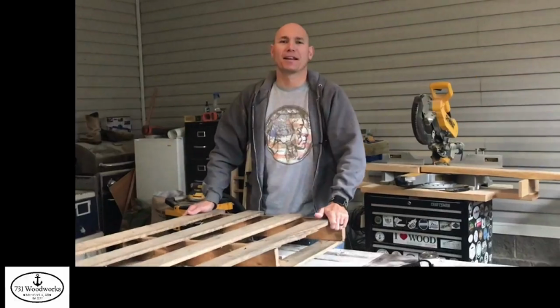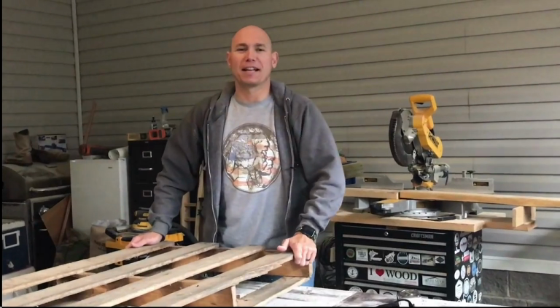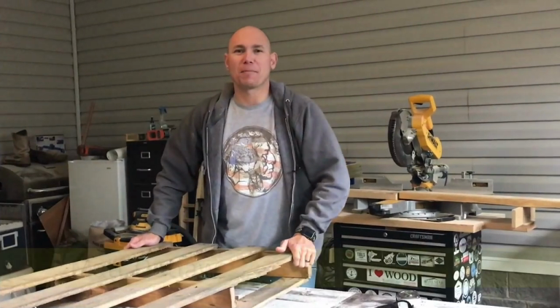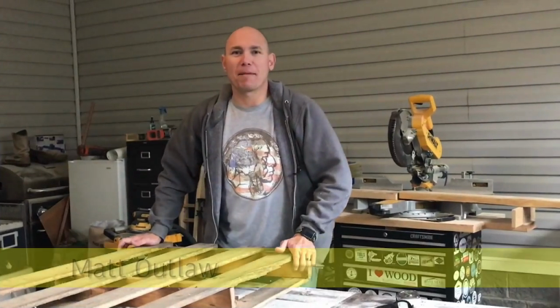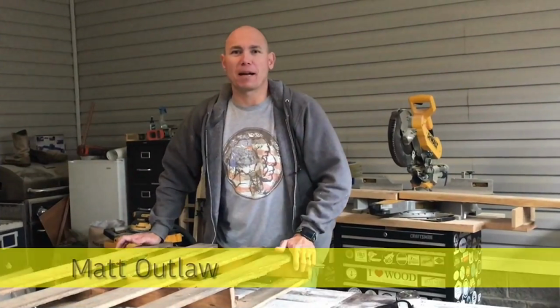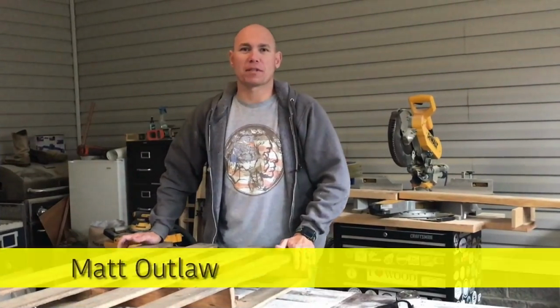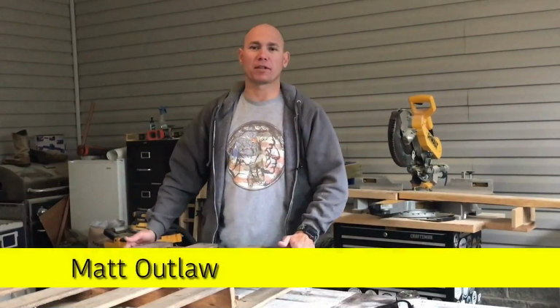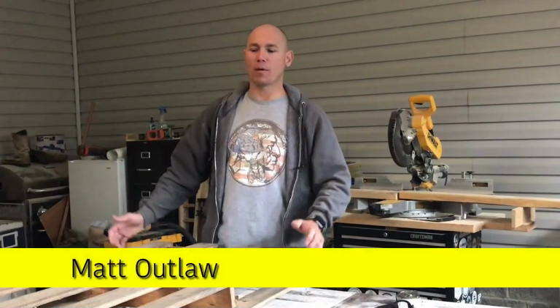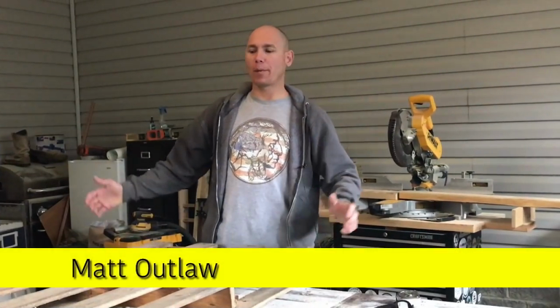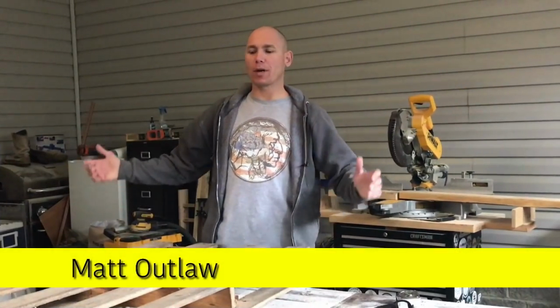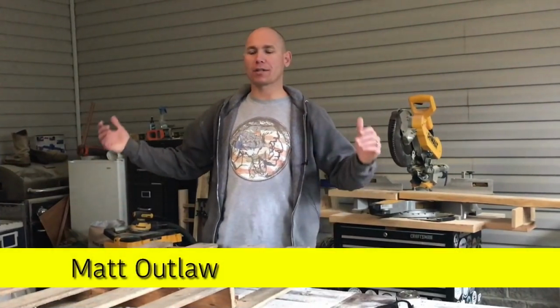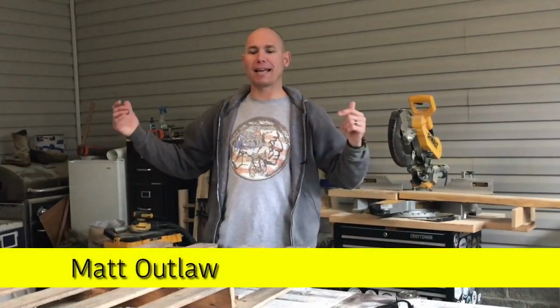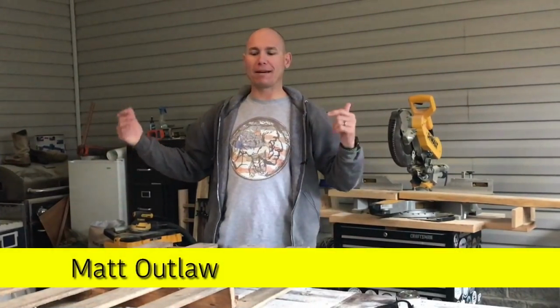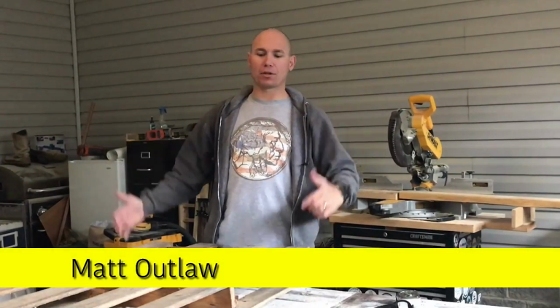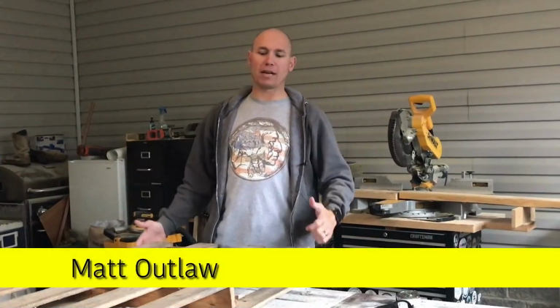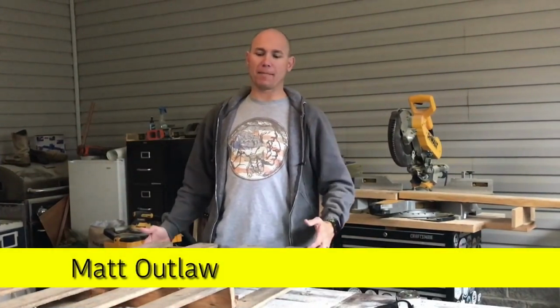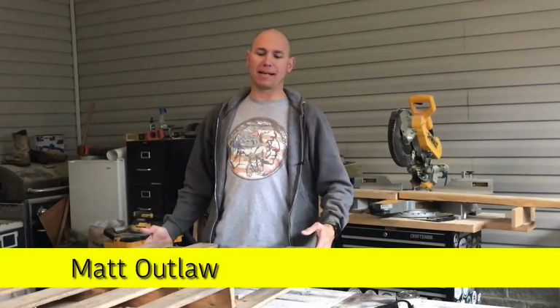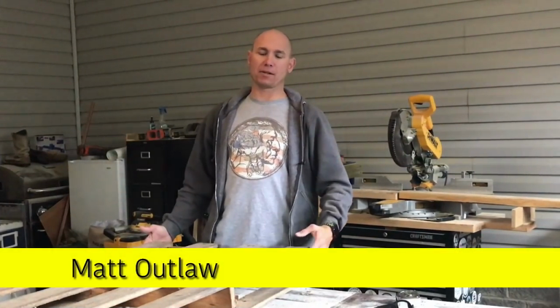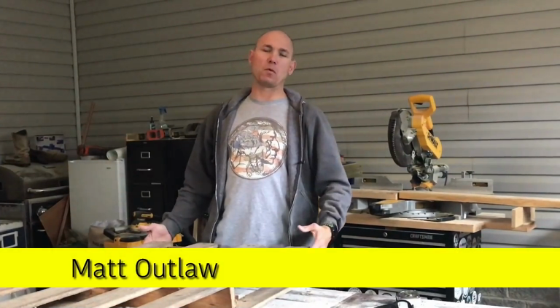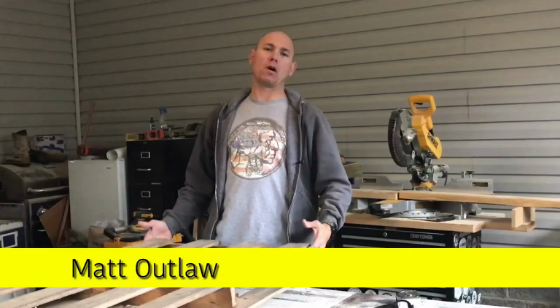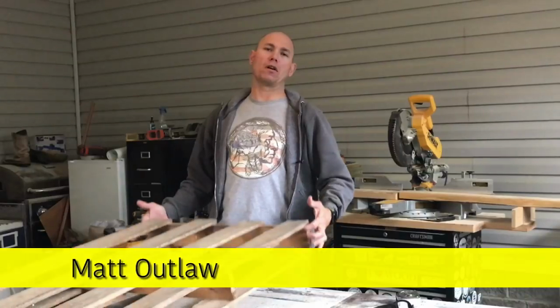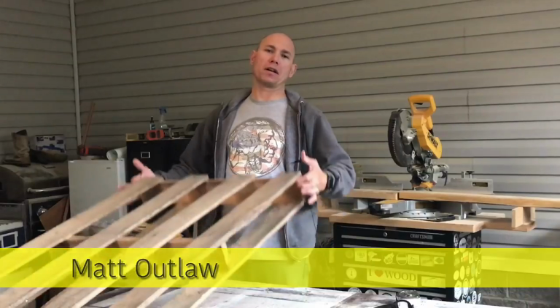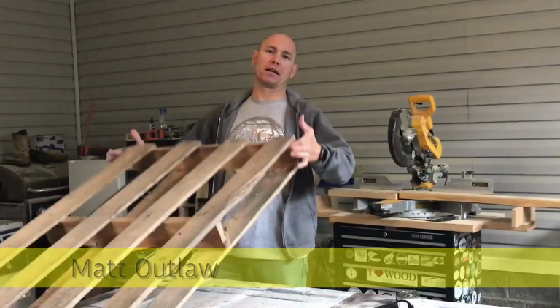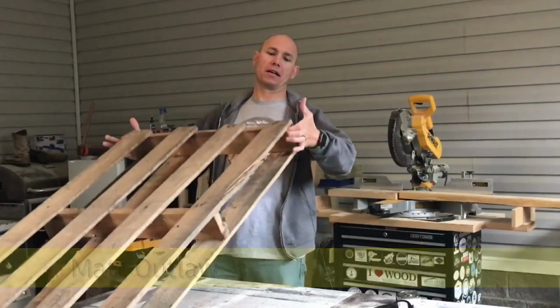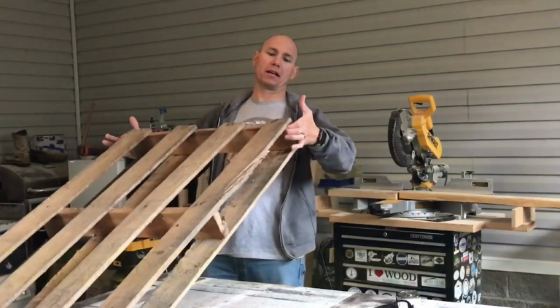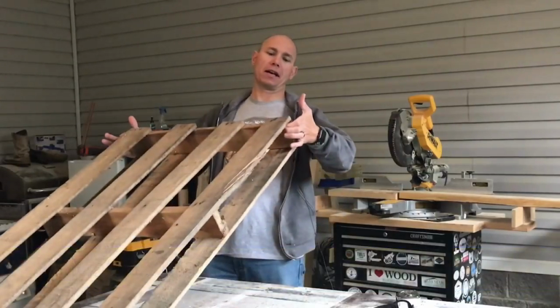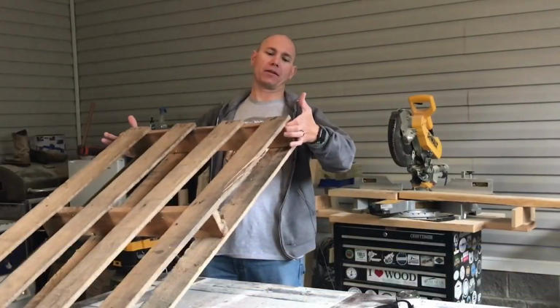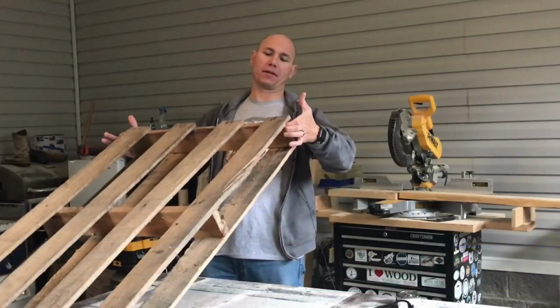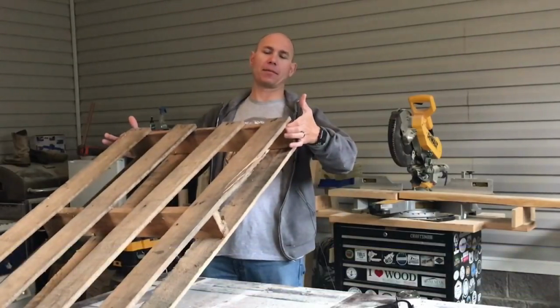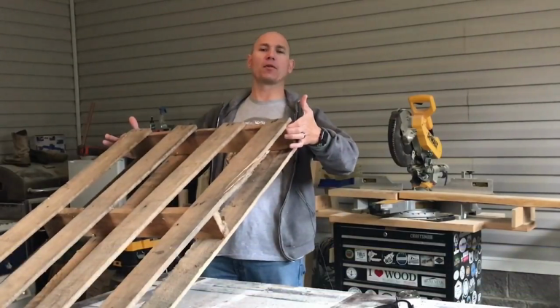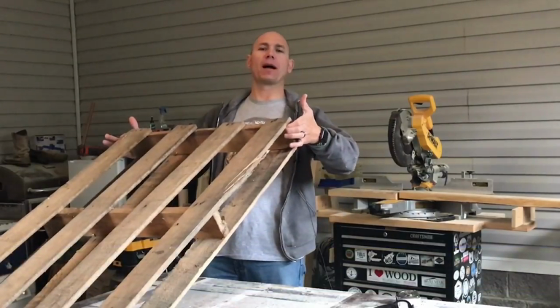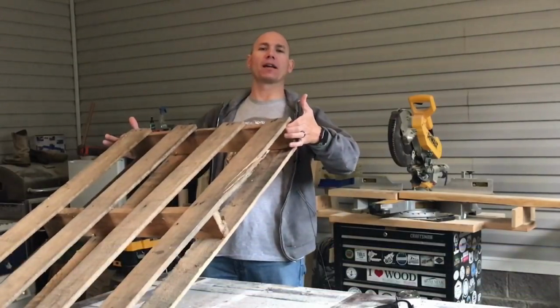Hey, it's Matt back with 731 Woodworks. Today I'm going to show you how to make some wall art out of a crappy old pallet.